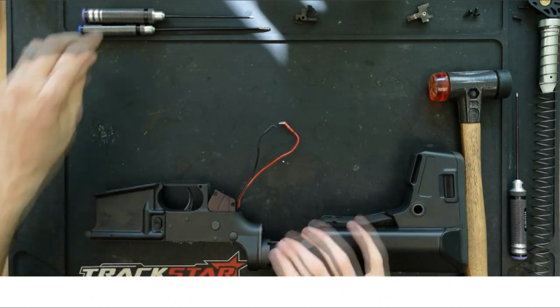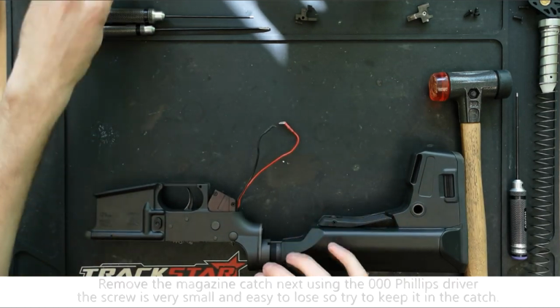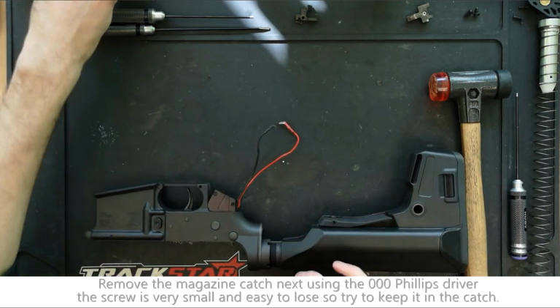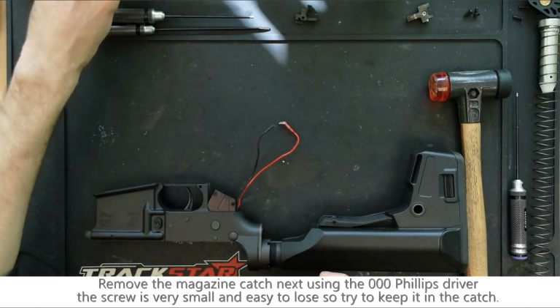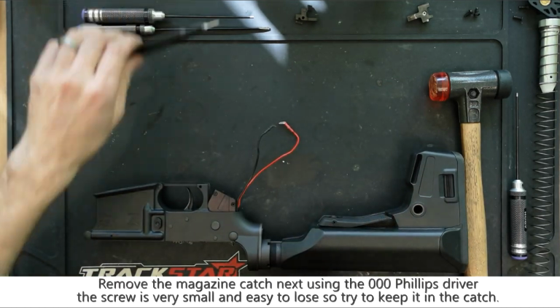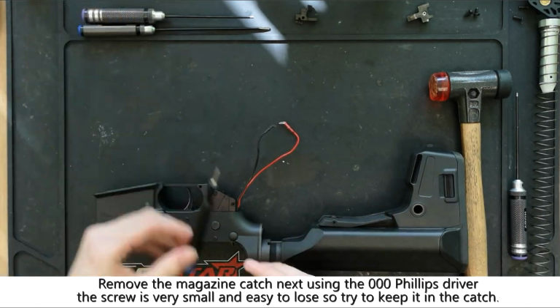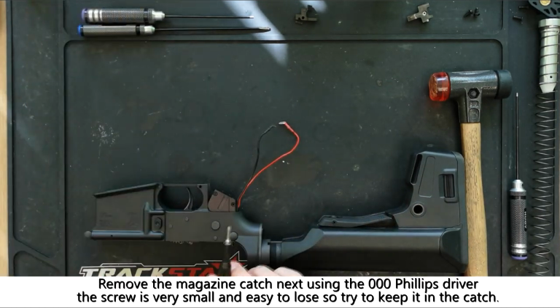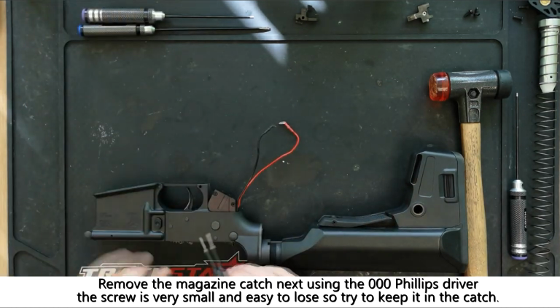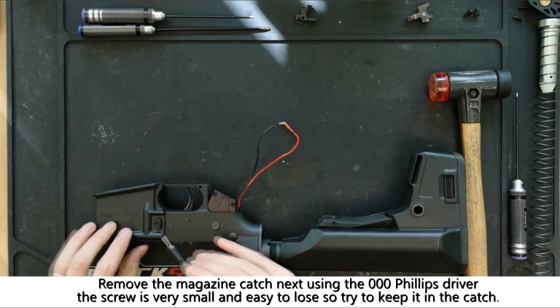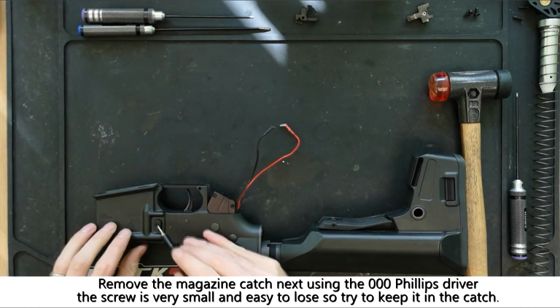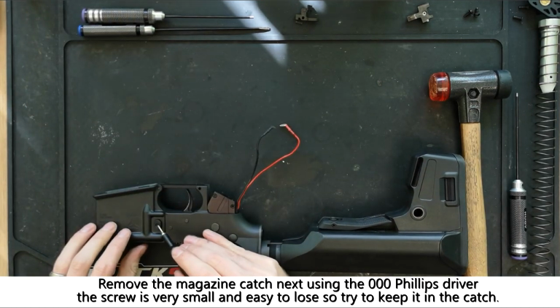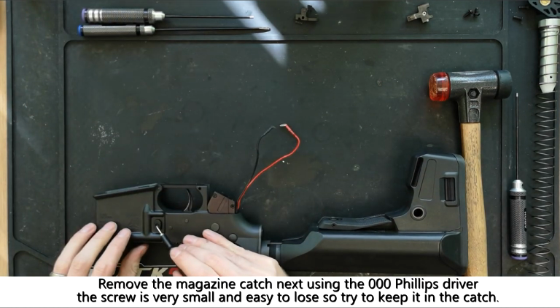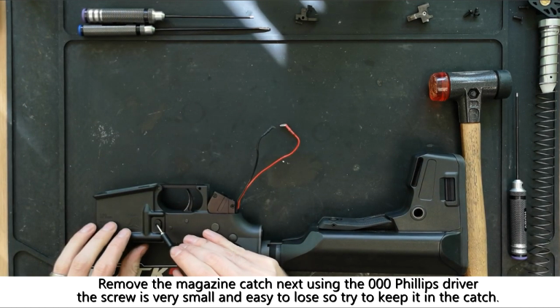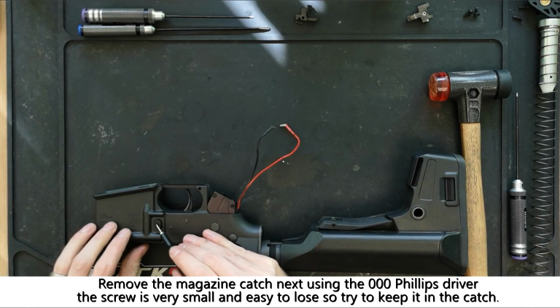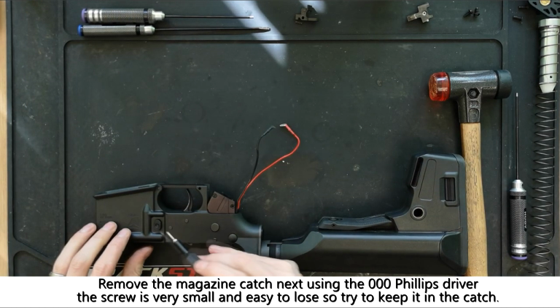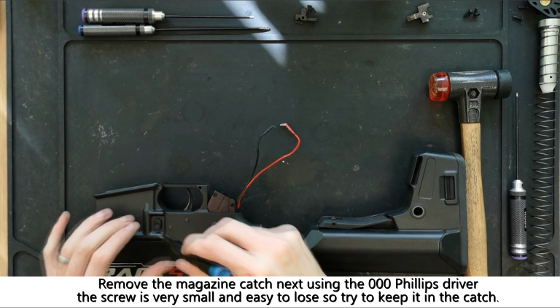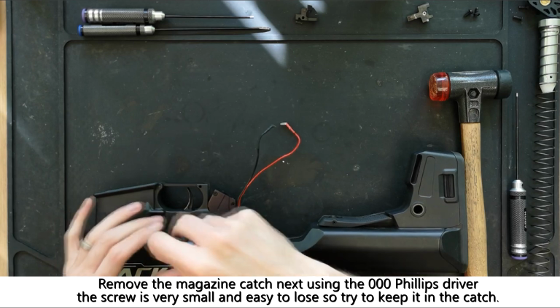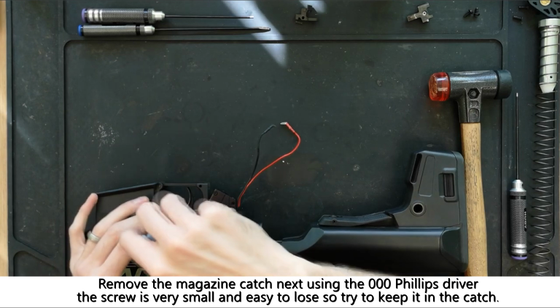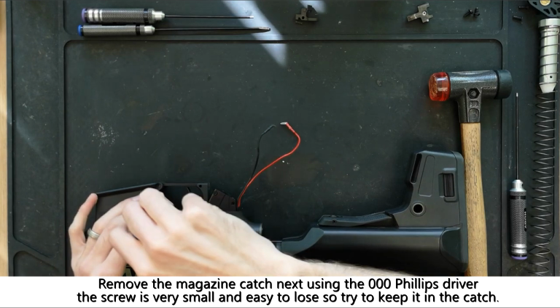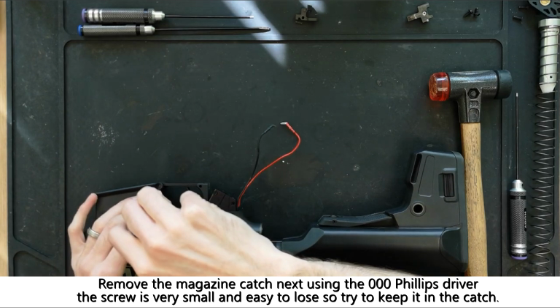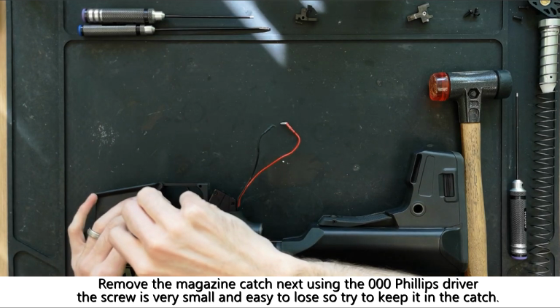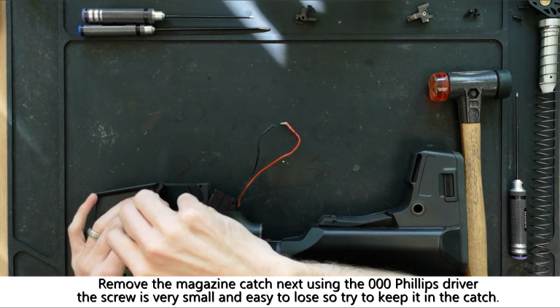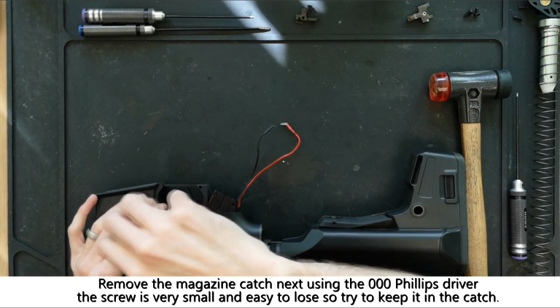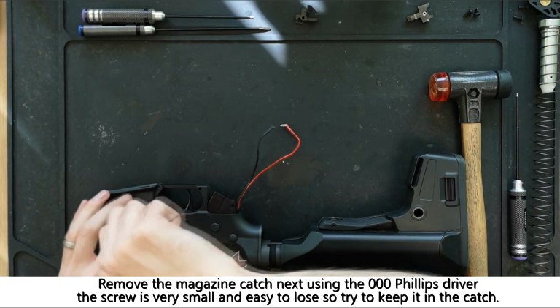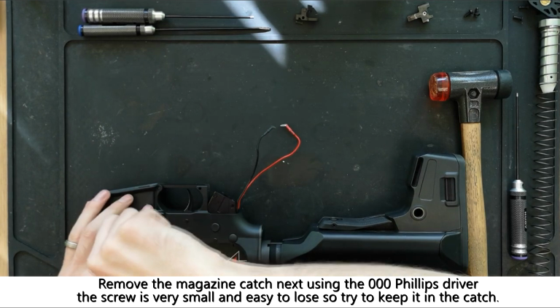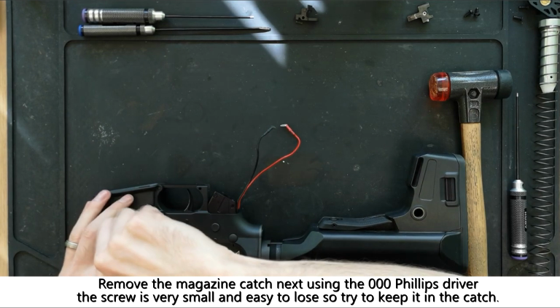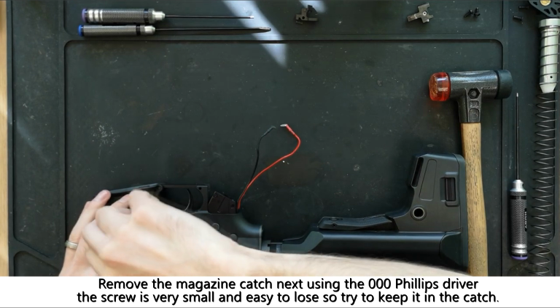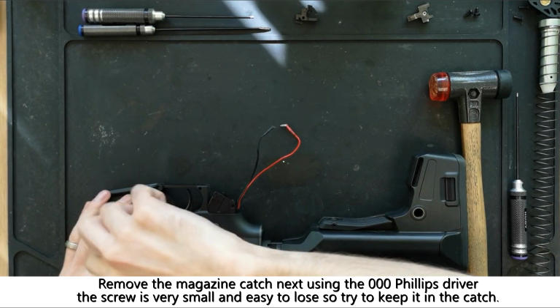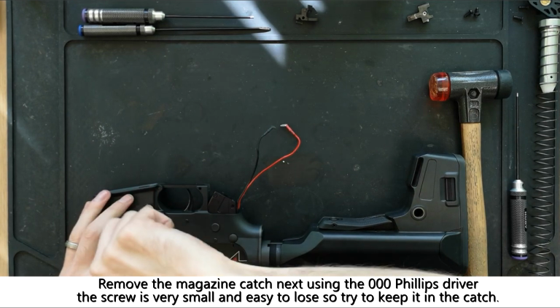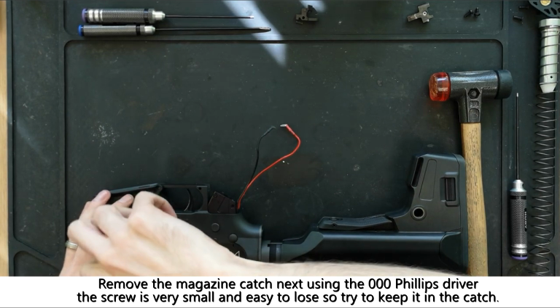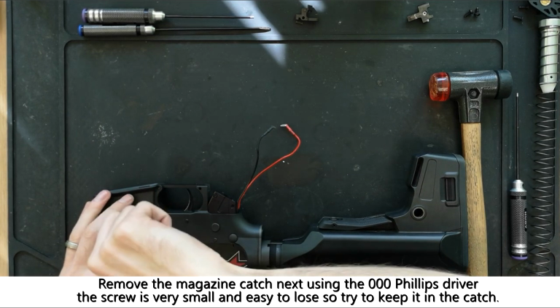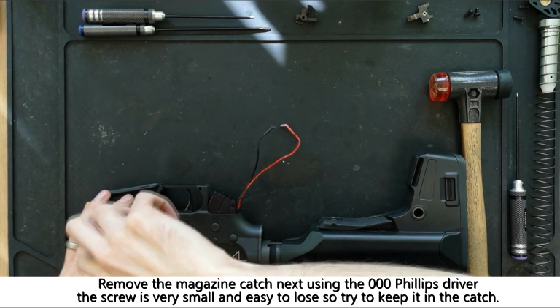Using the triple zero phillips driver you can remove the magazine catch, being careful not to lose the screw.